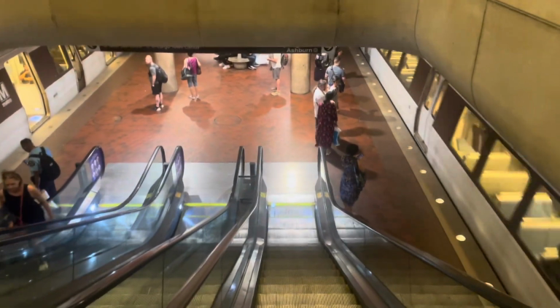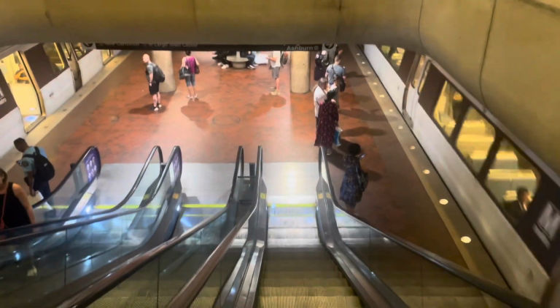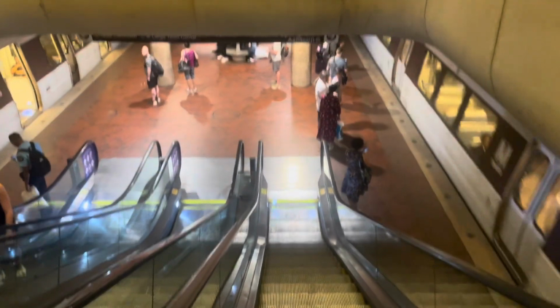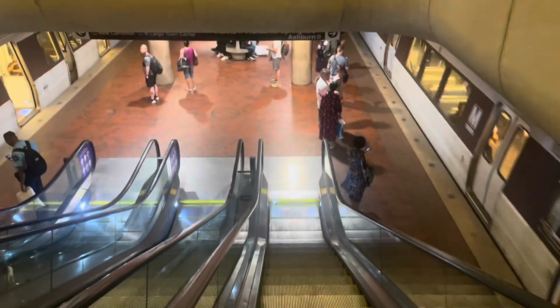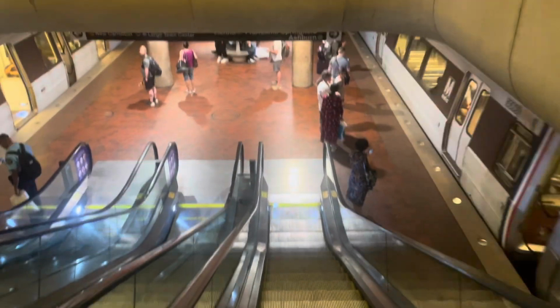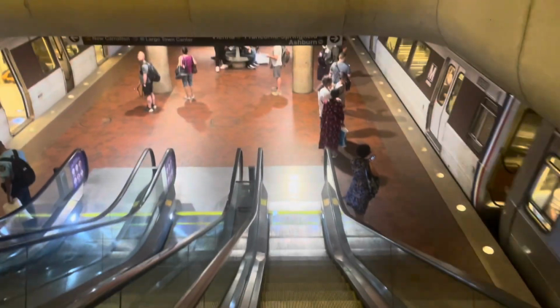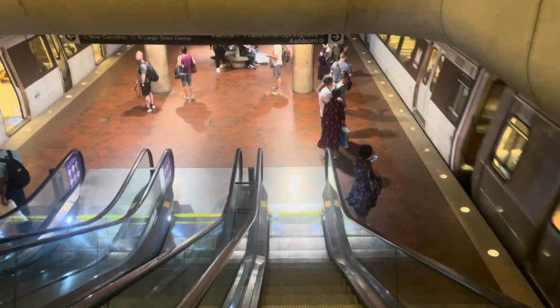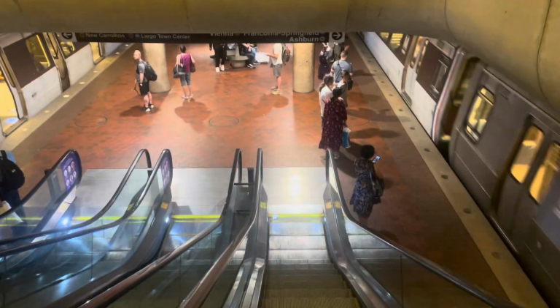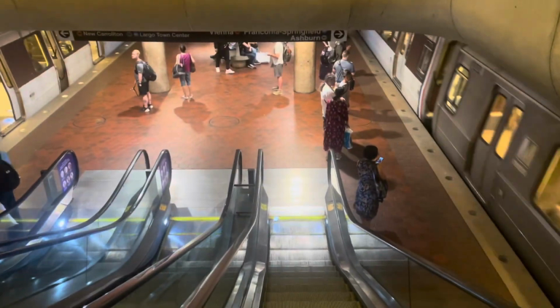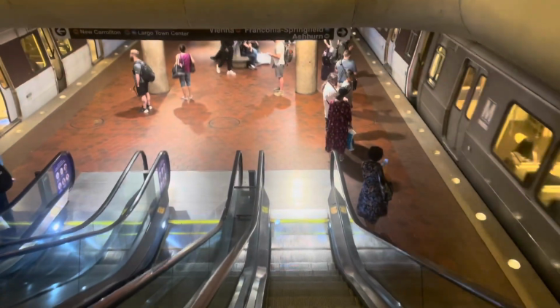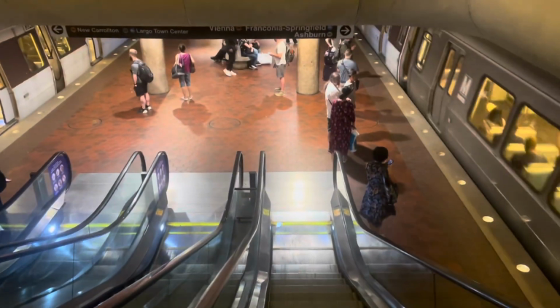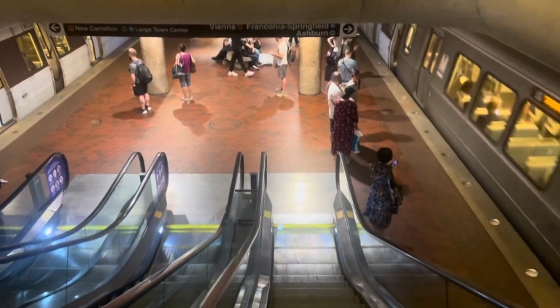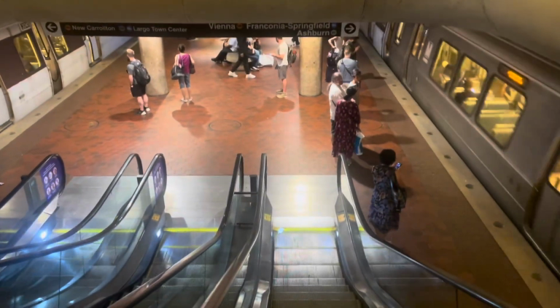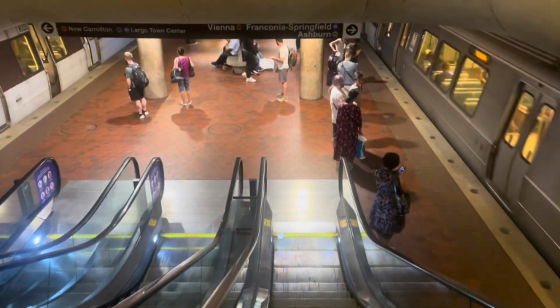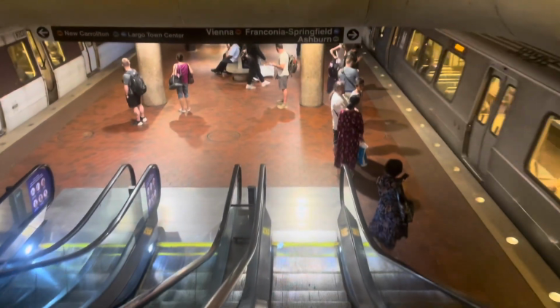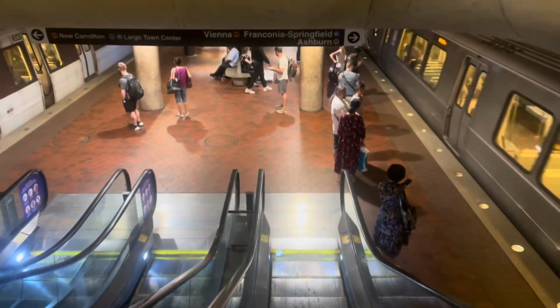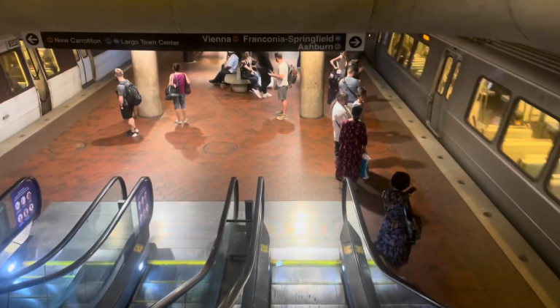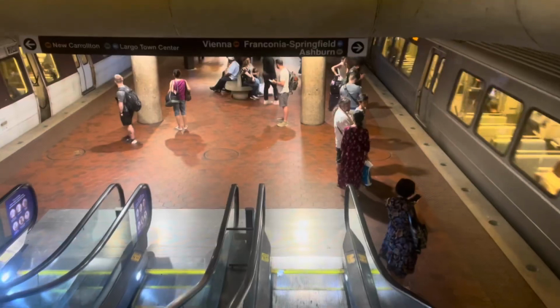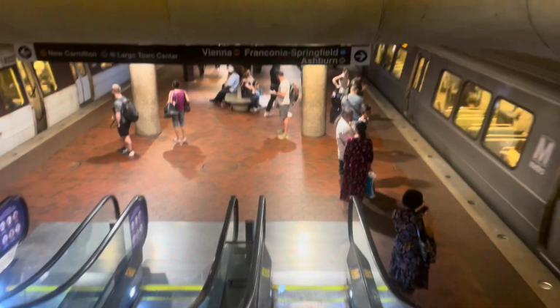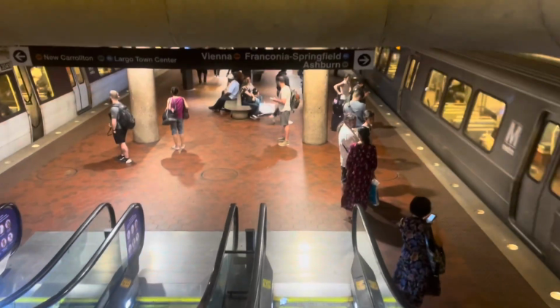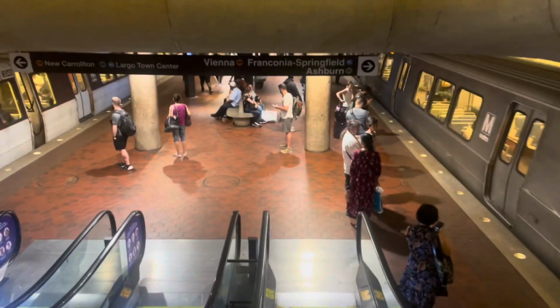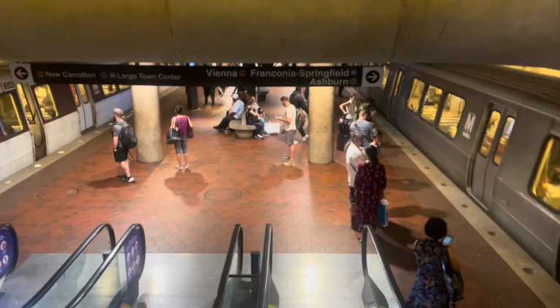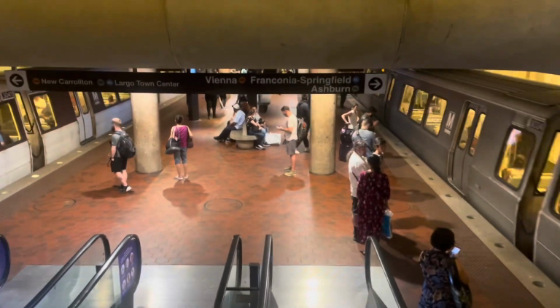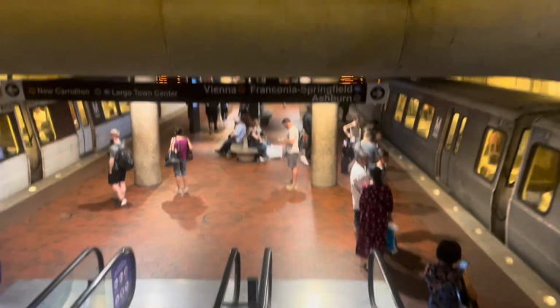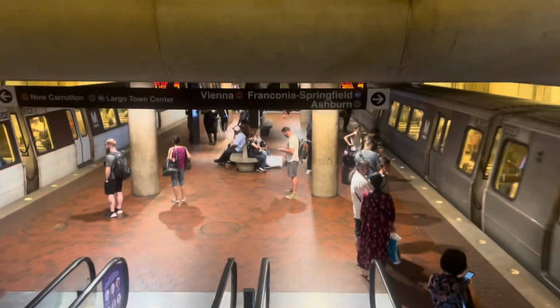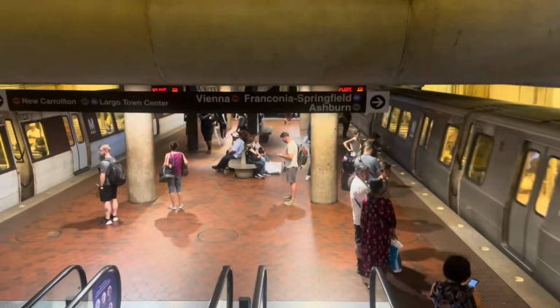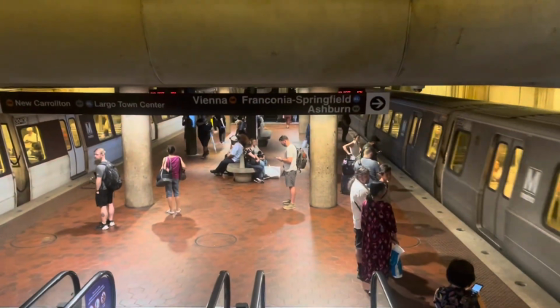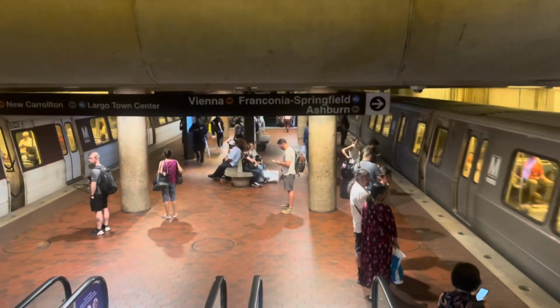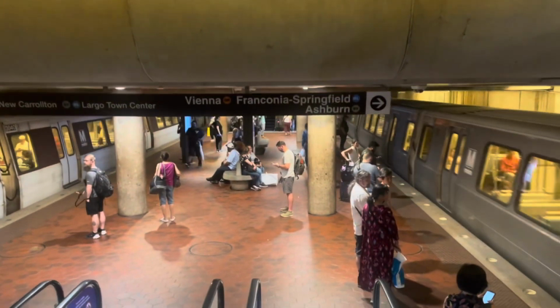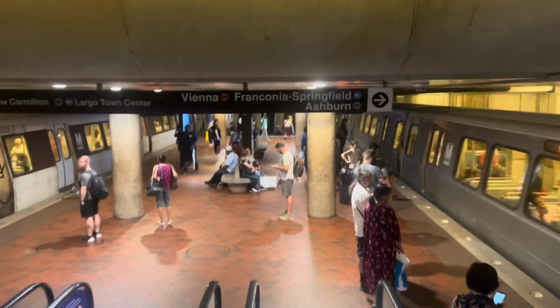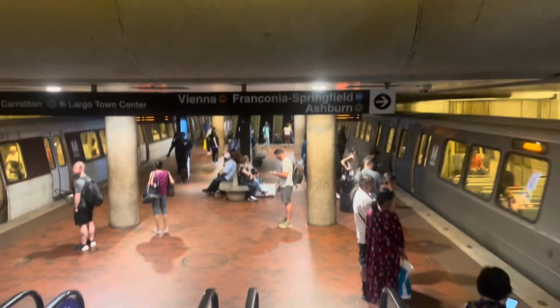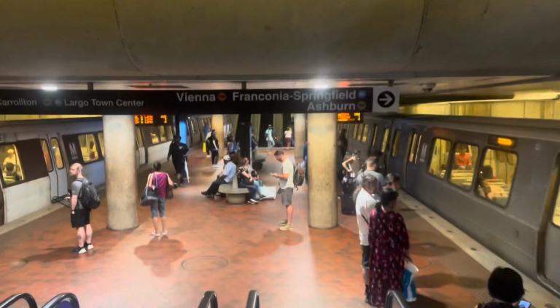In the future, downtown Washington could see more of these interchange stations. But more on that in a little bit.